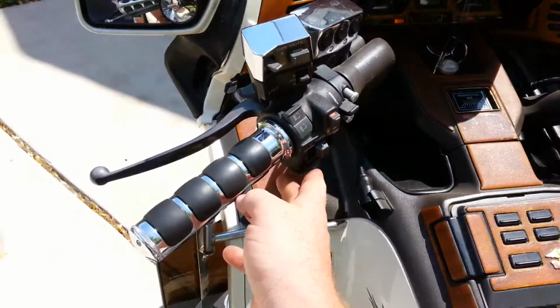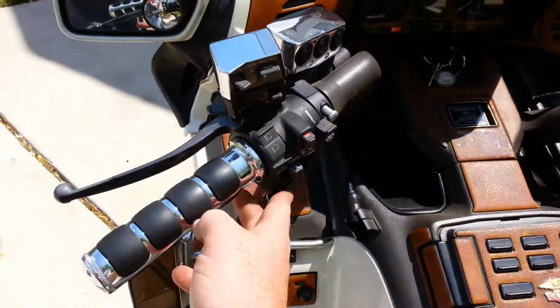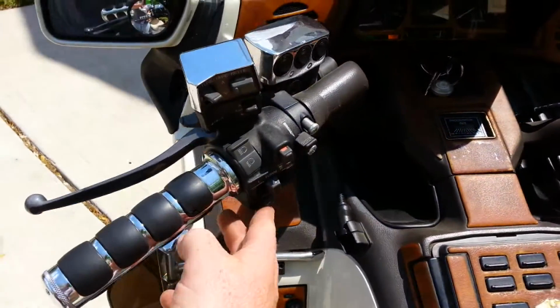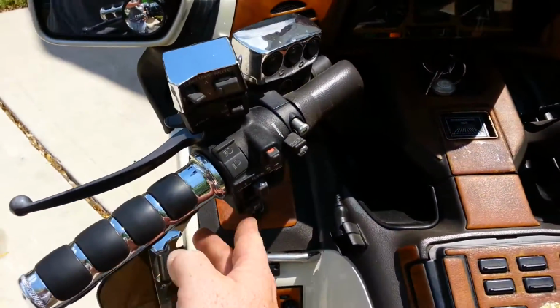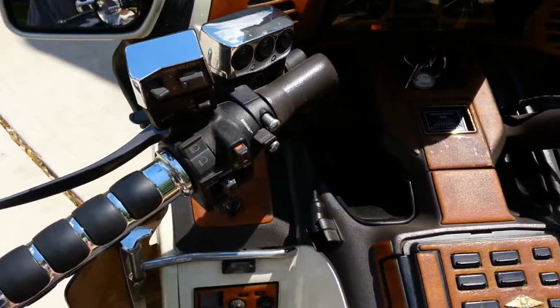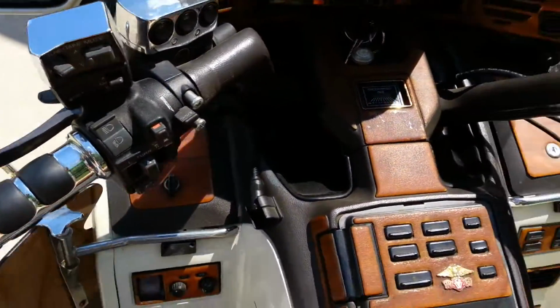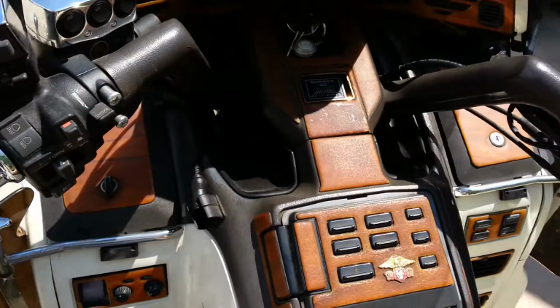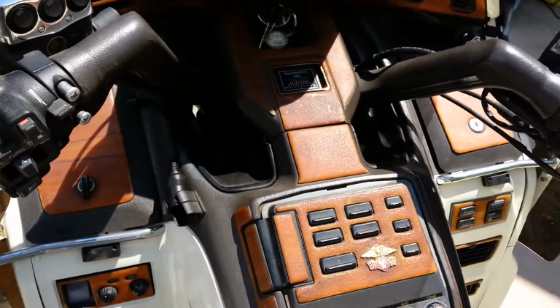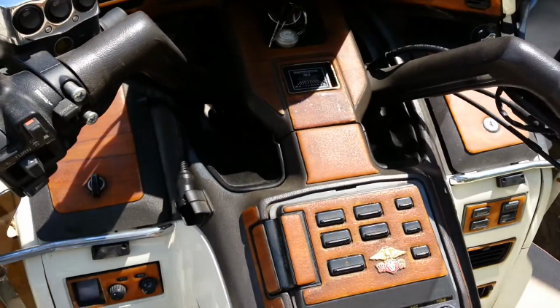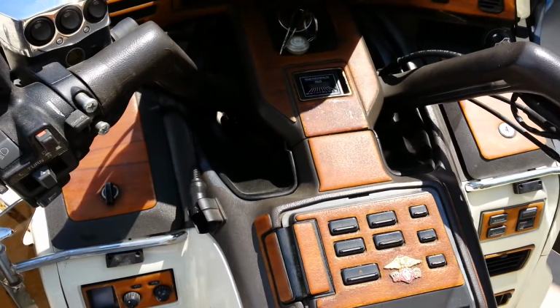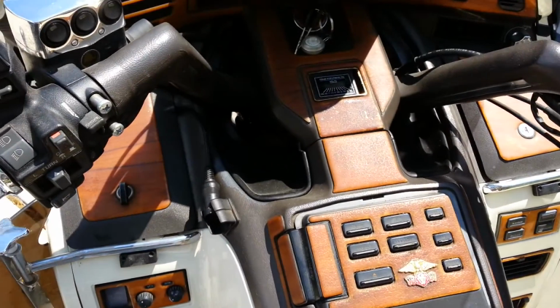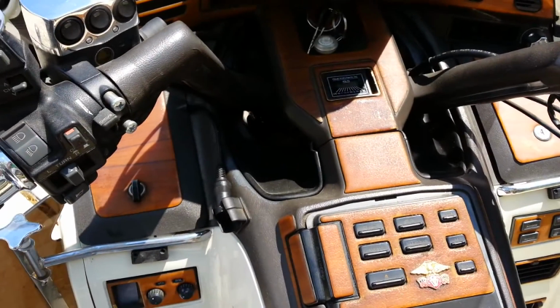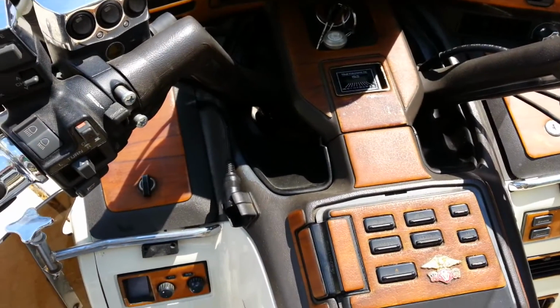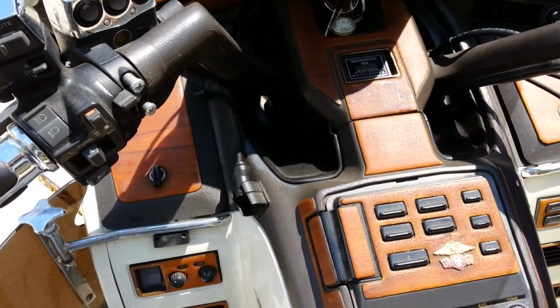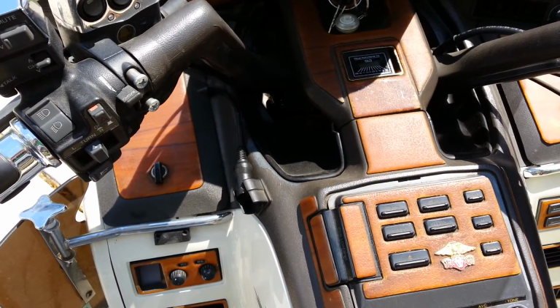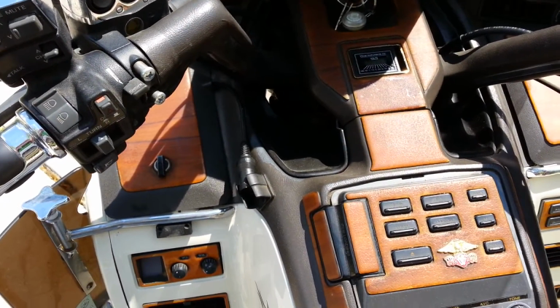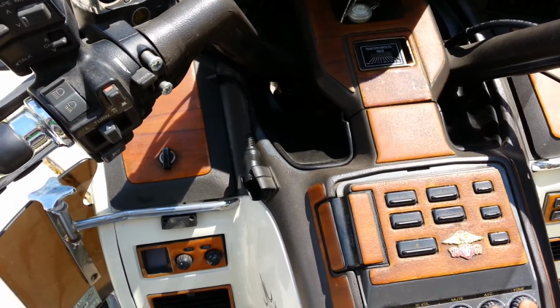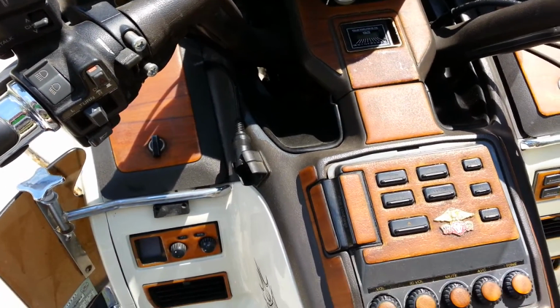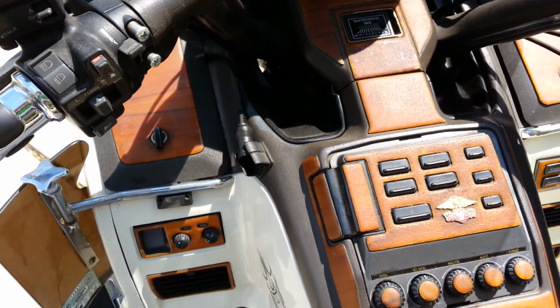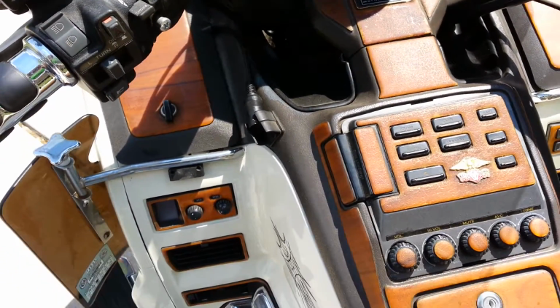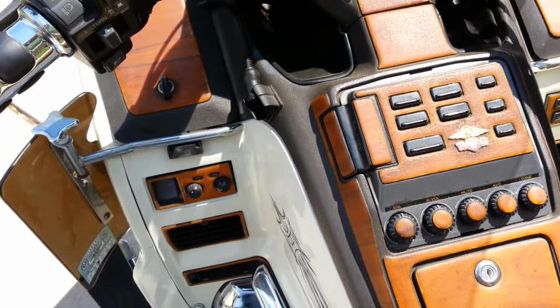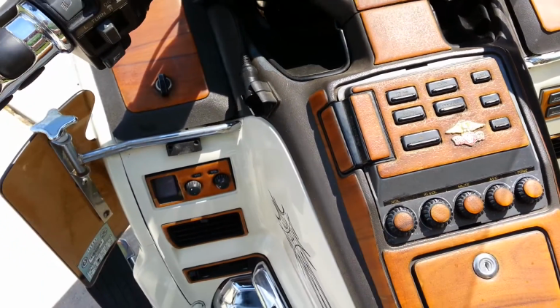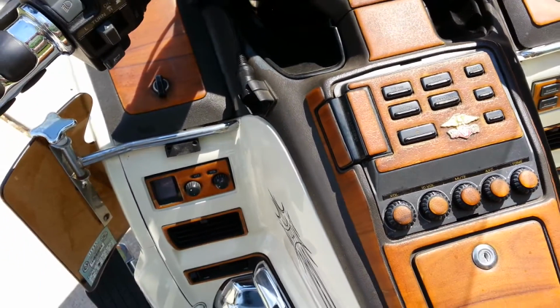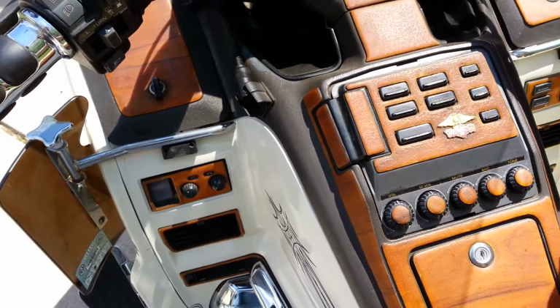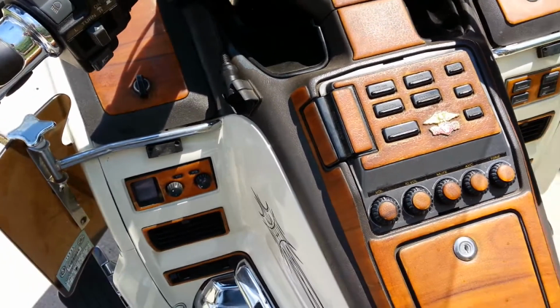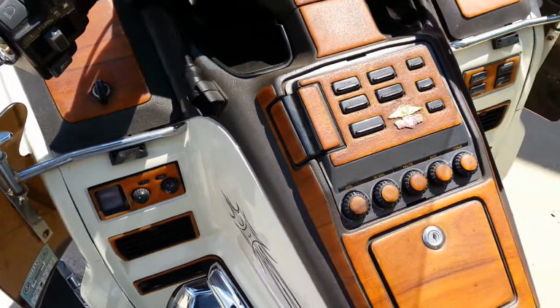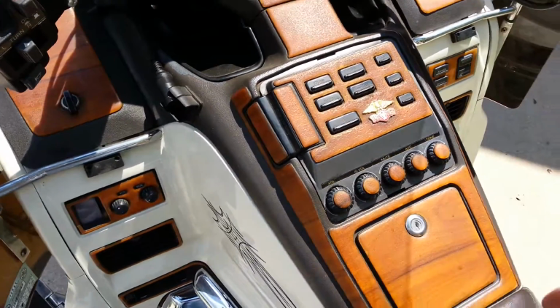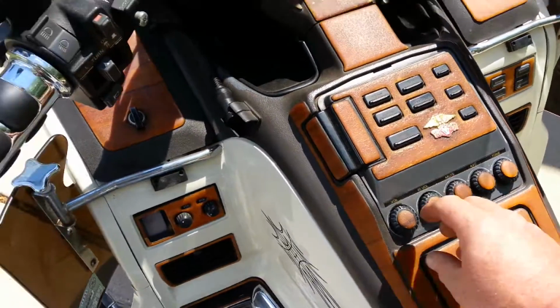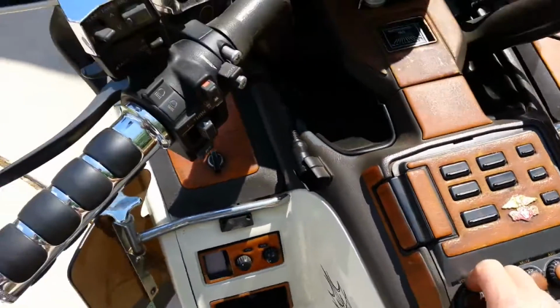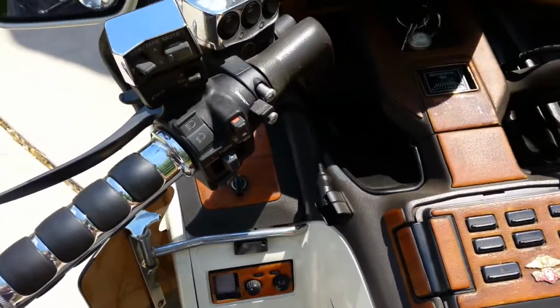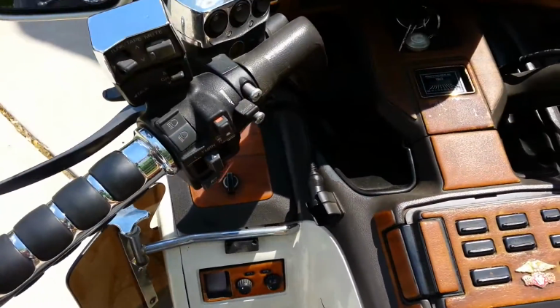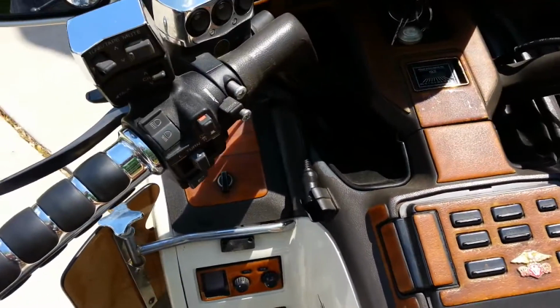The horn works. It's got all kinds of extra bells and whistles on here — too many to list. But the stereo works.